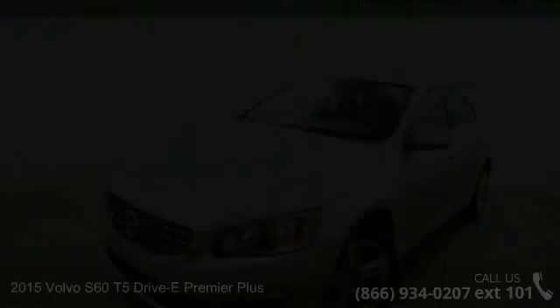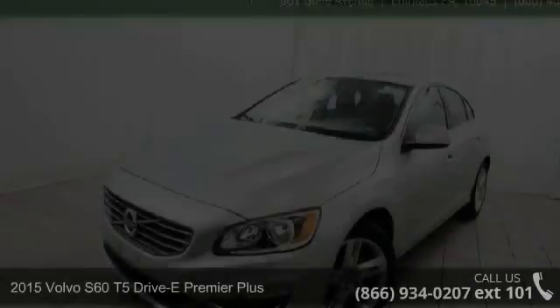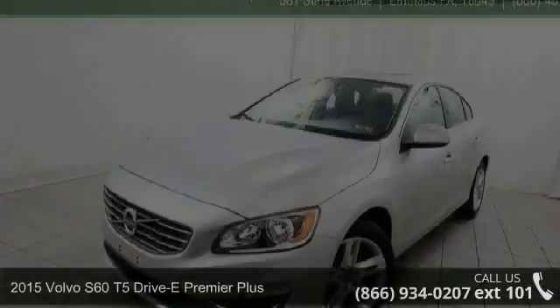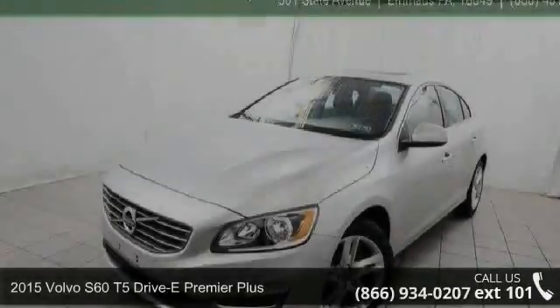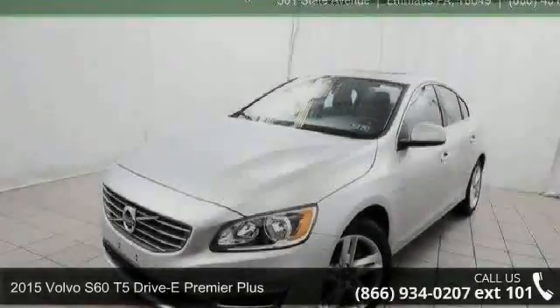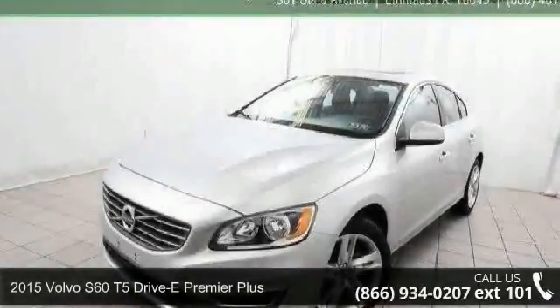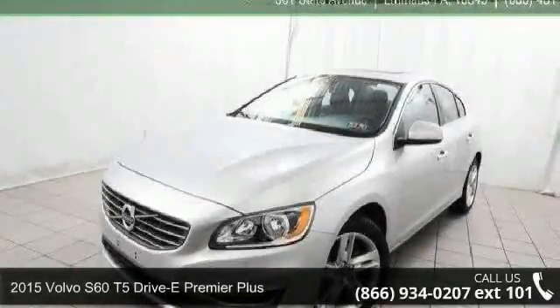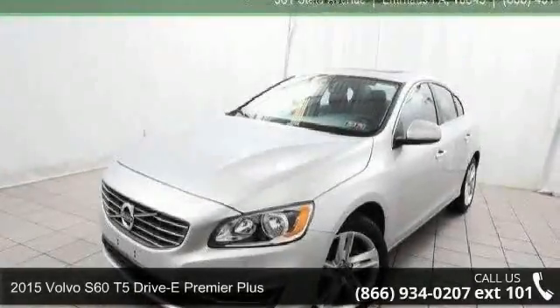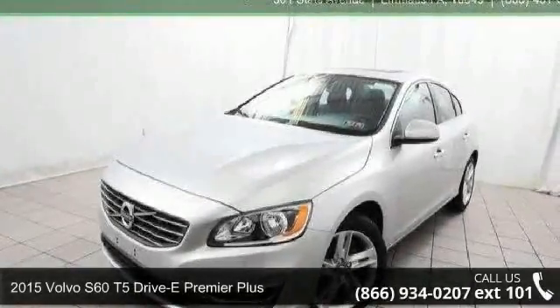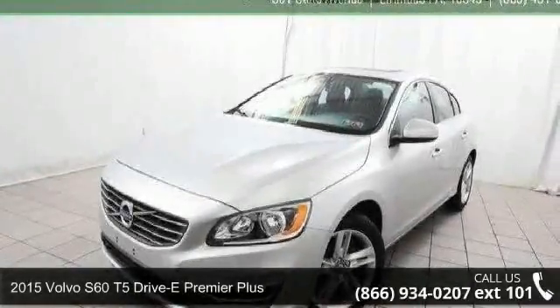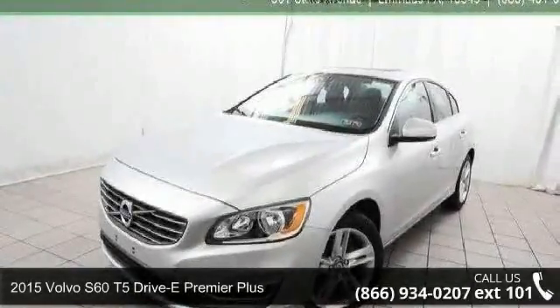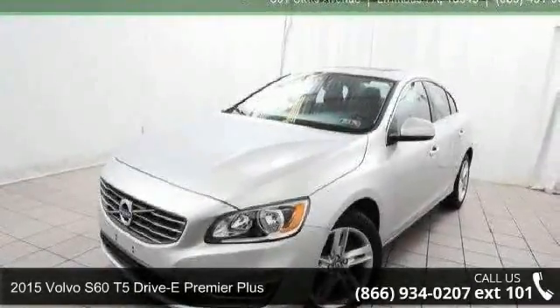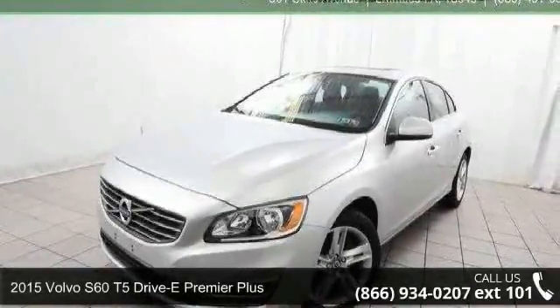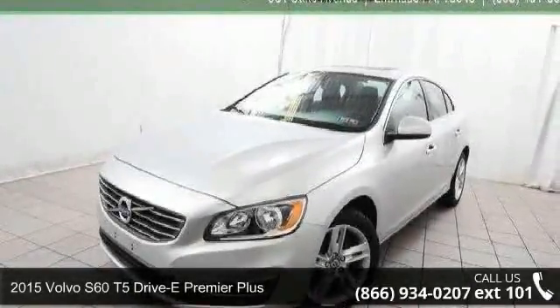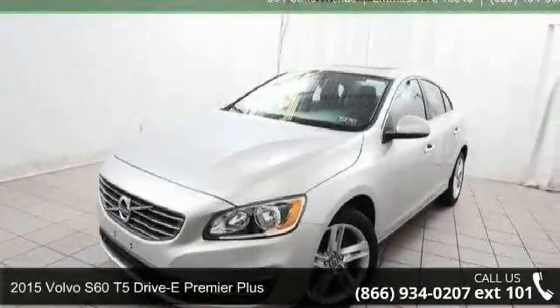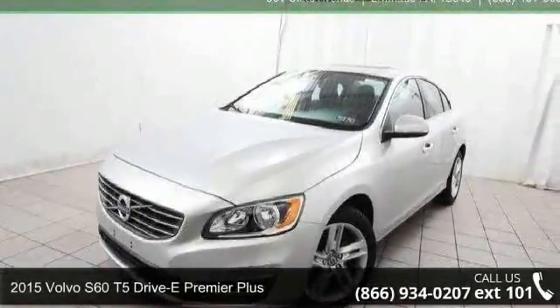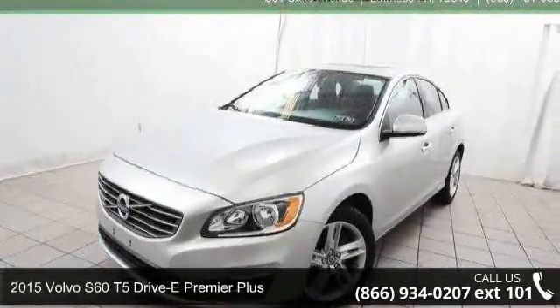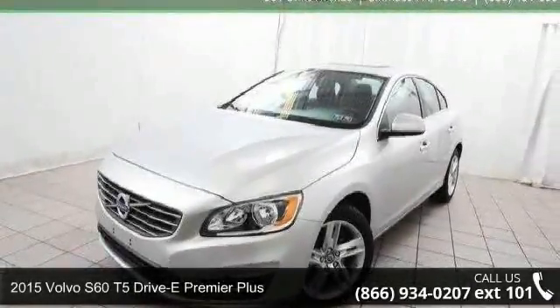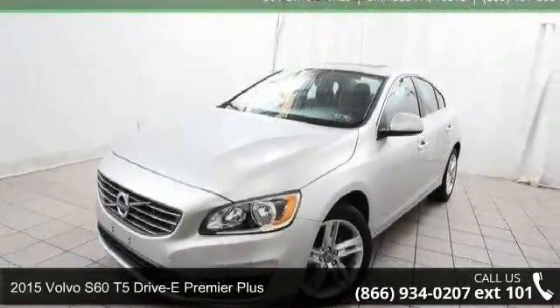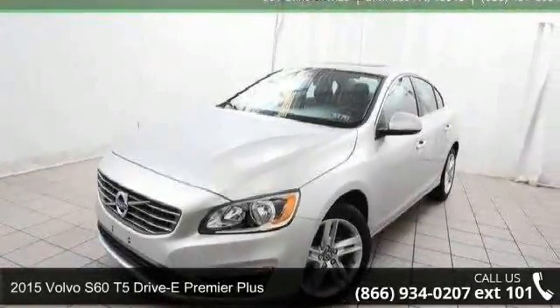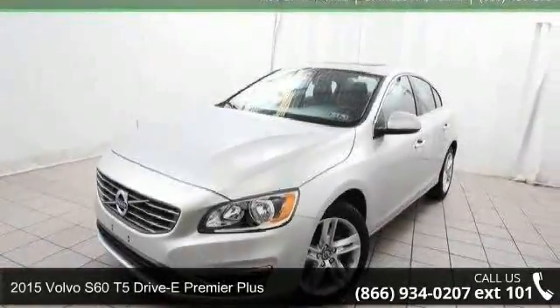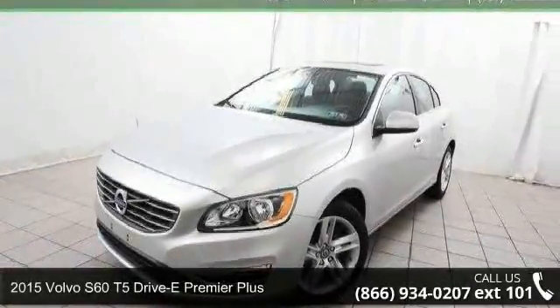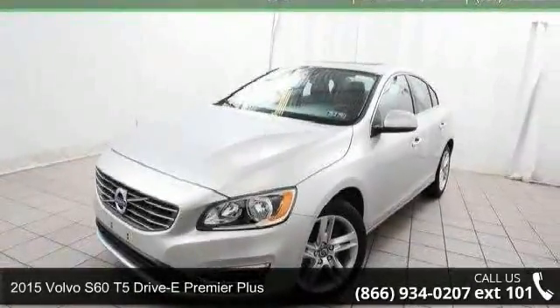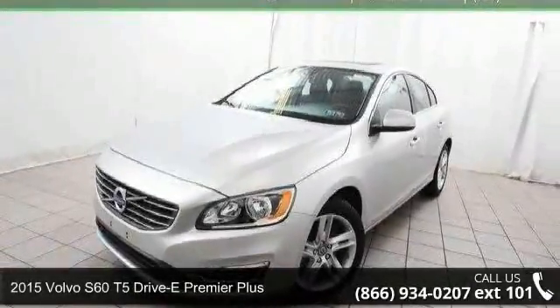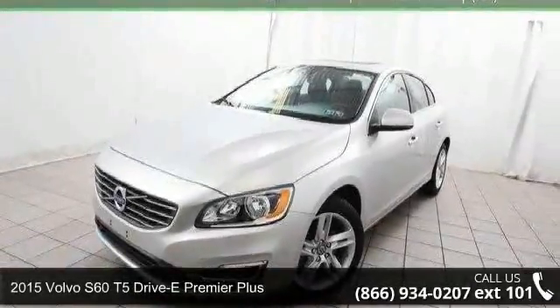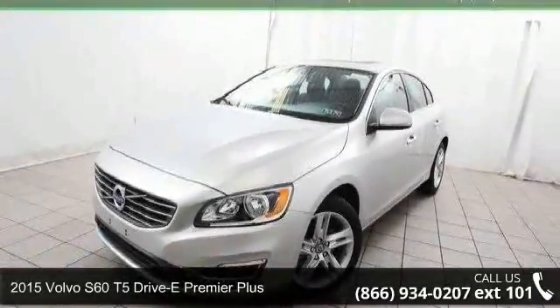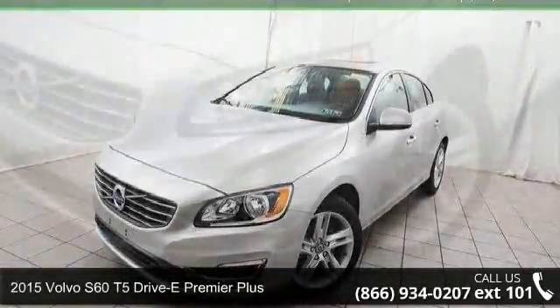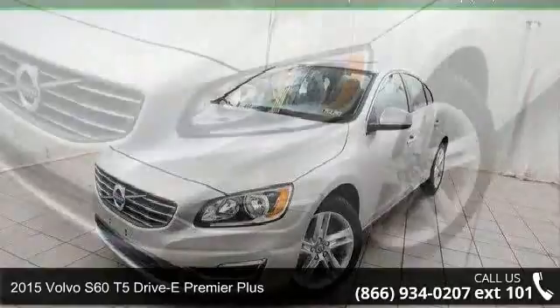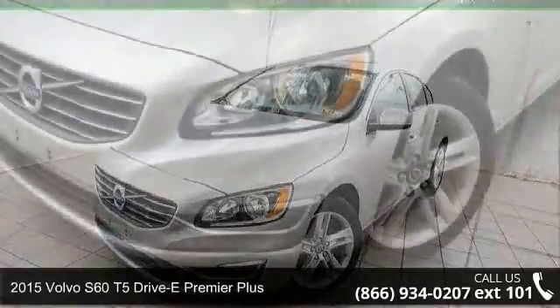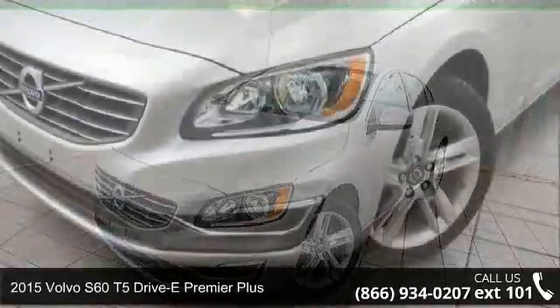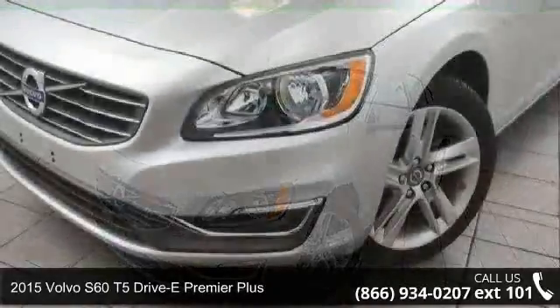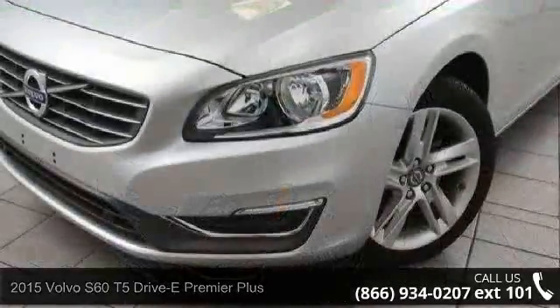Presenting the 2015 Volvo S60. If you are looking for a first-class ride, you have found it.